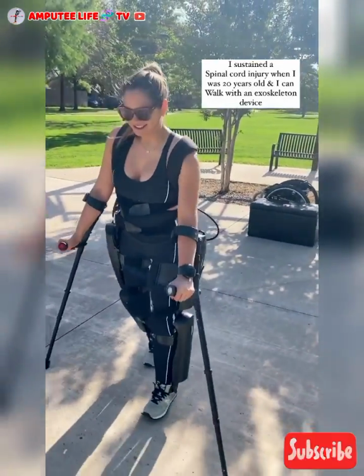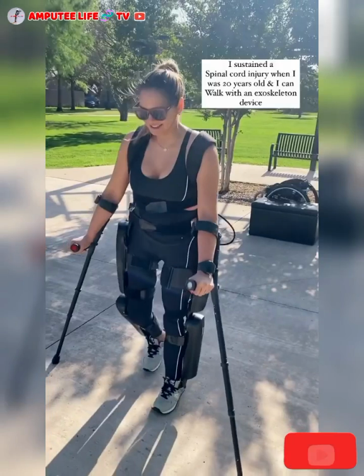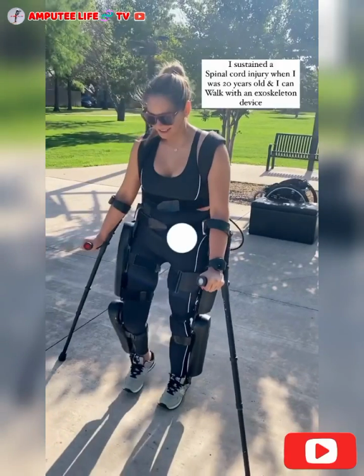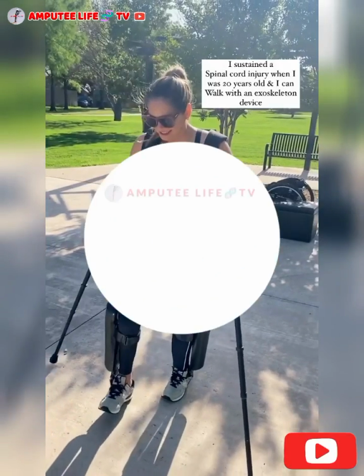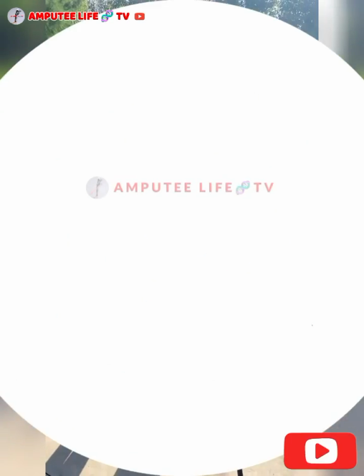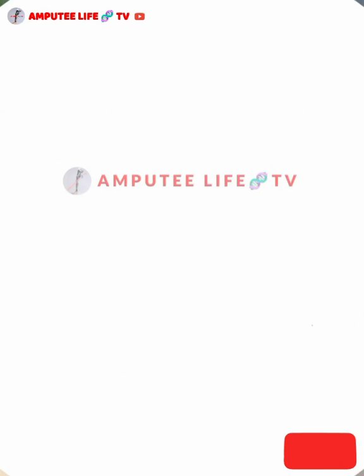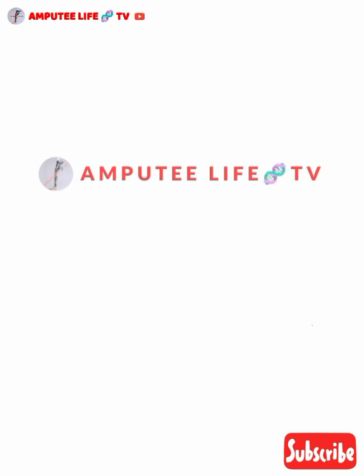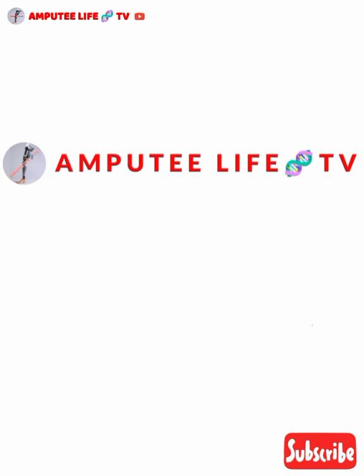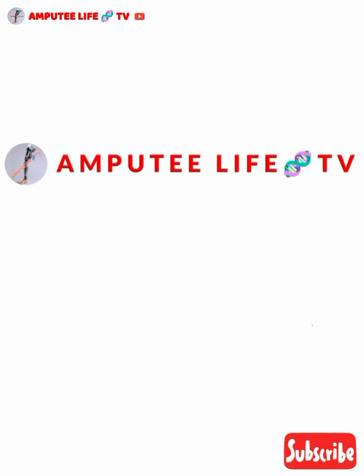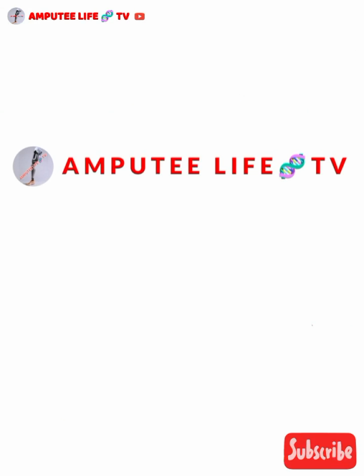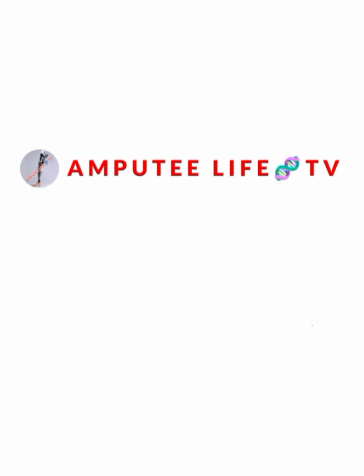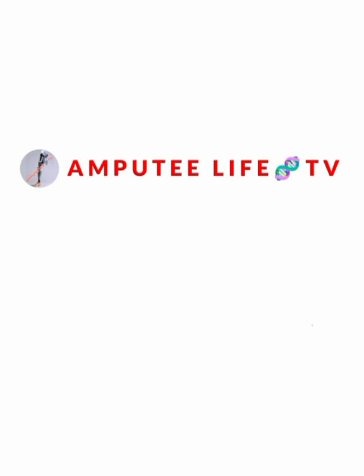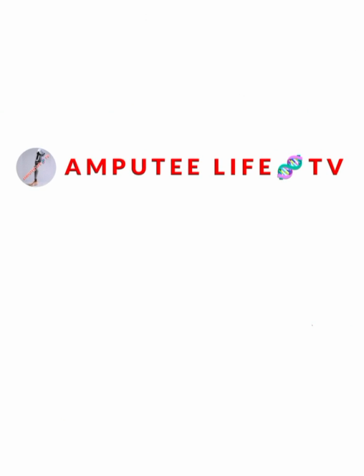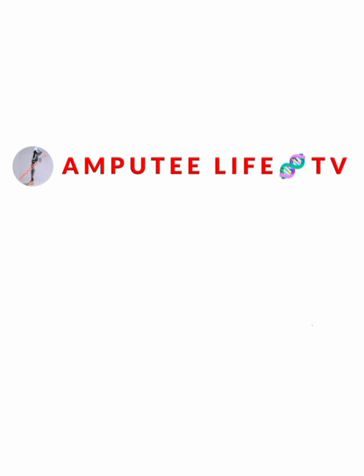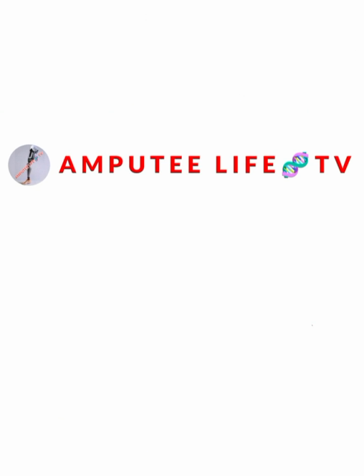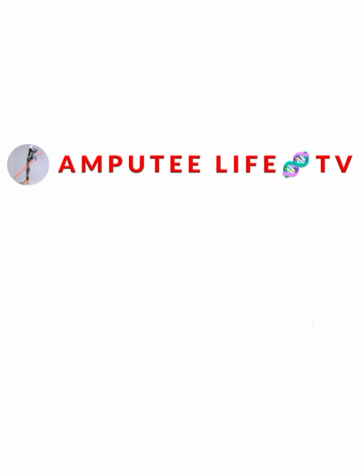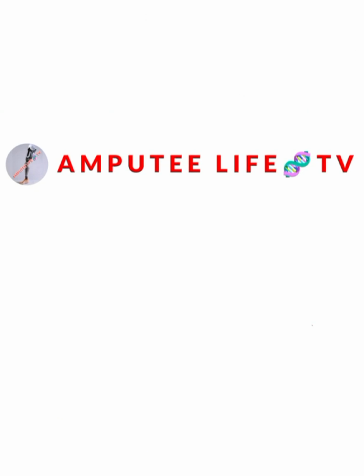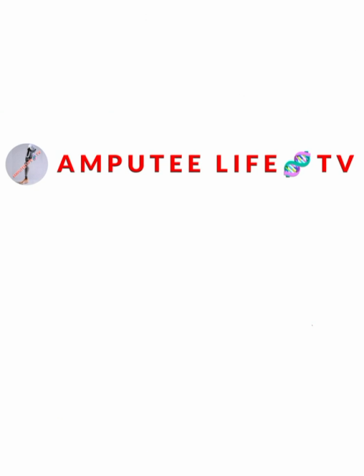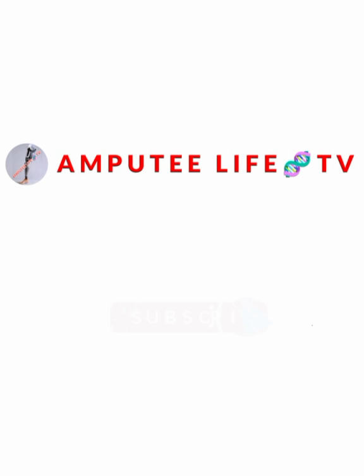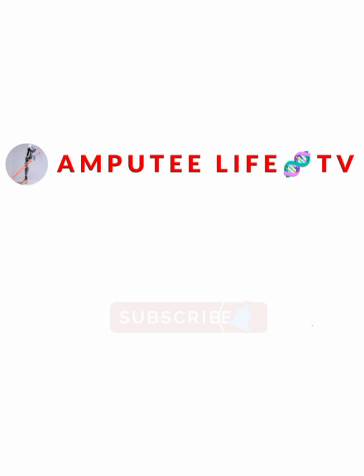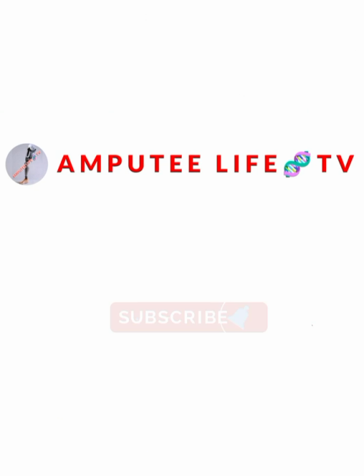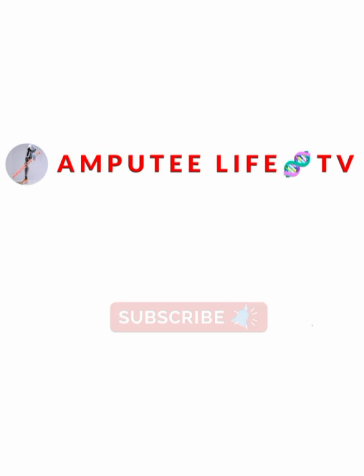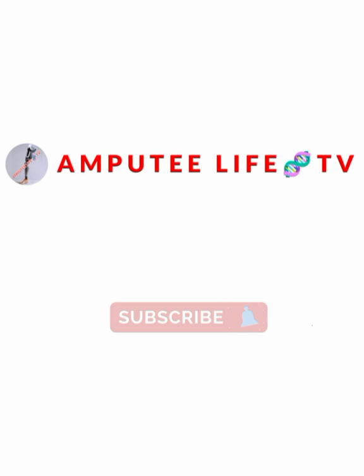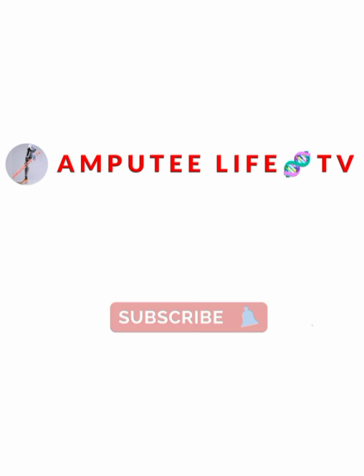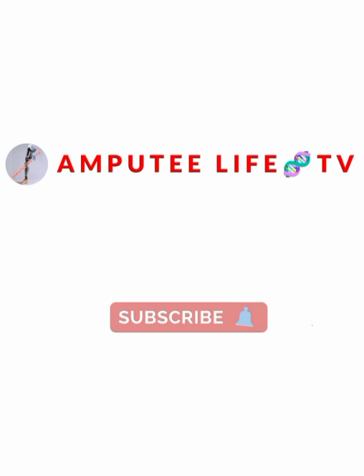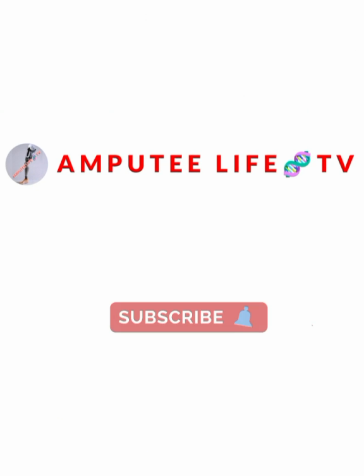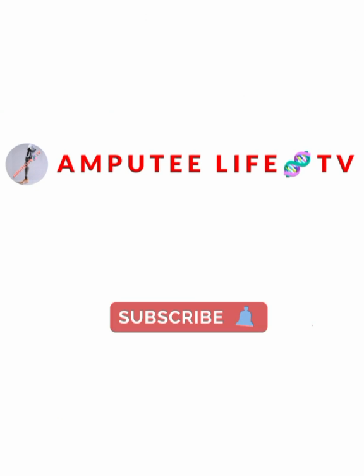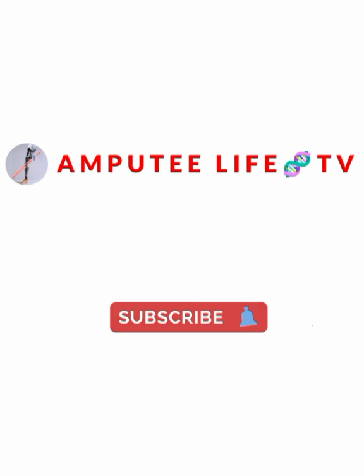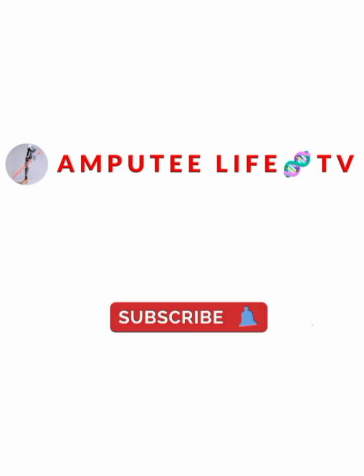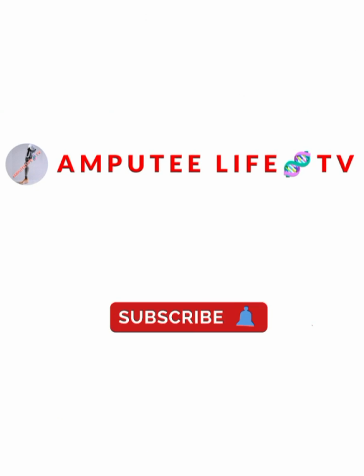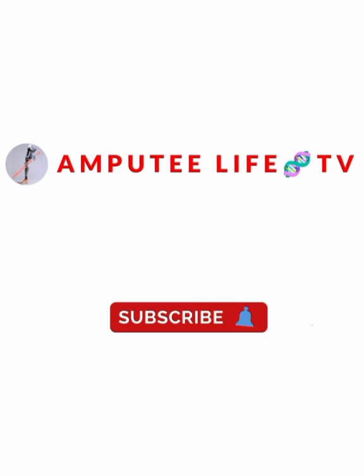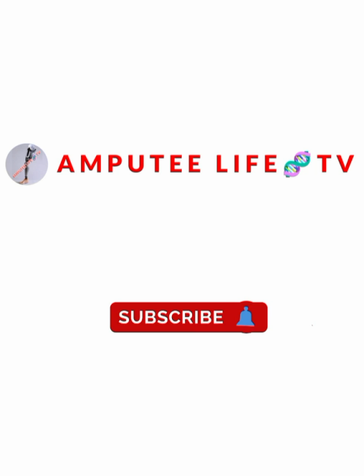Amputee Life TV. Please kindly subscribe. Thank you.